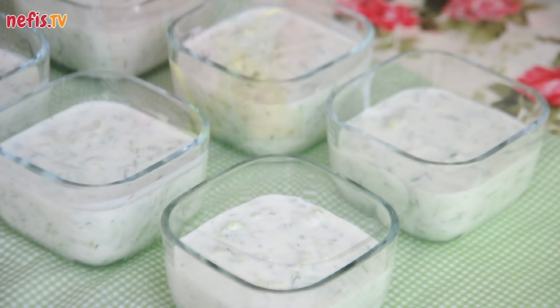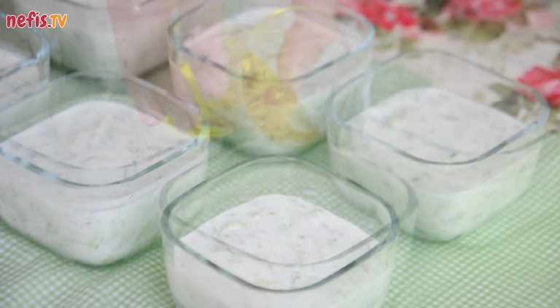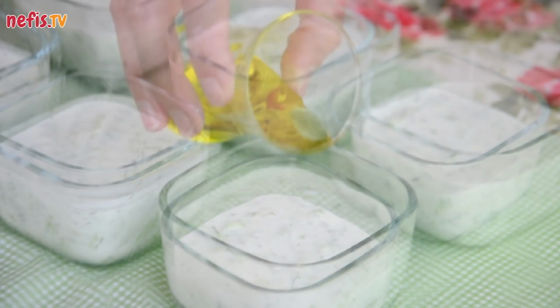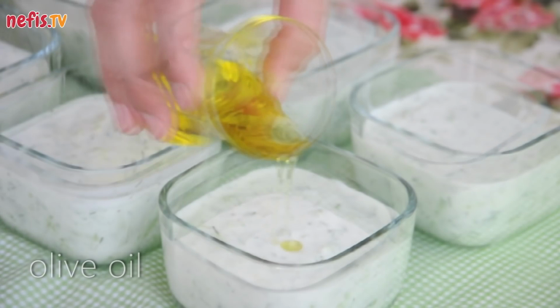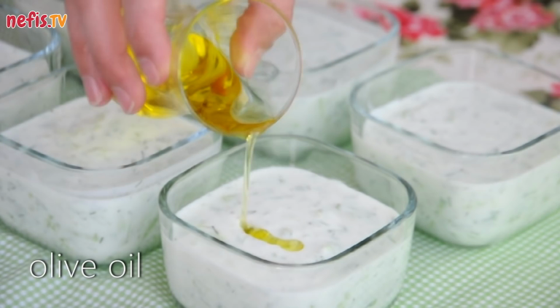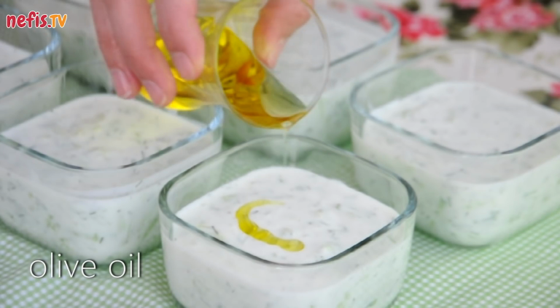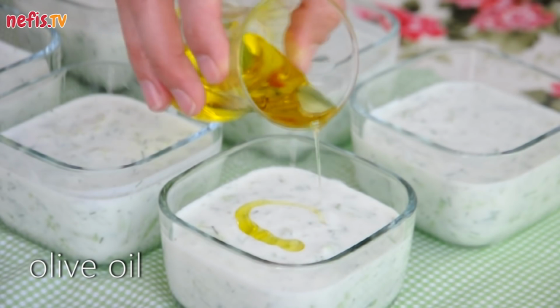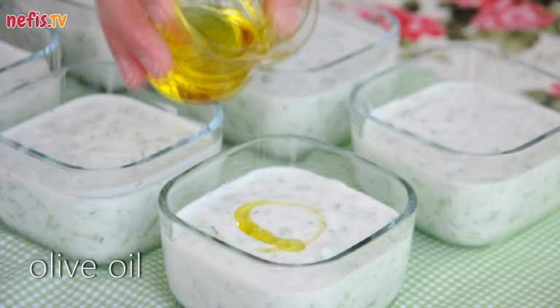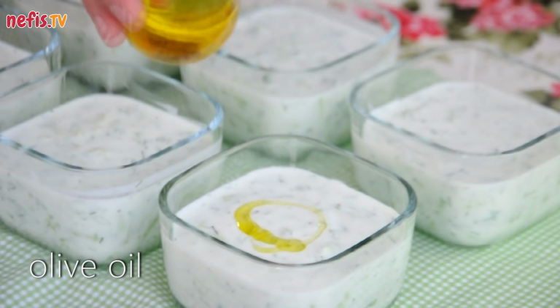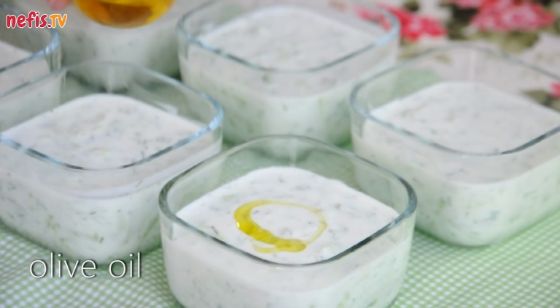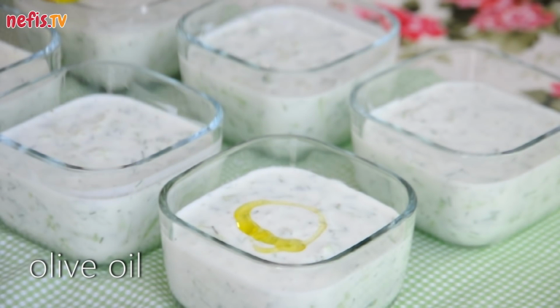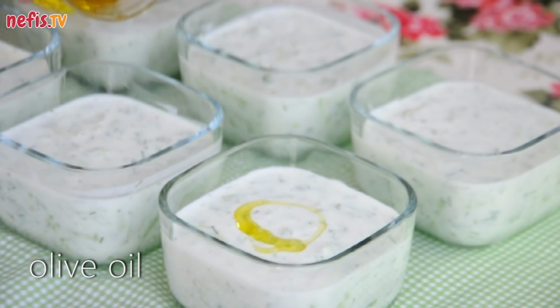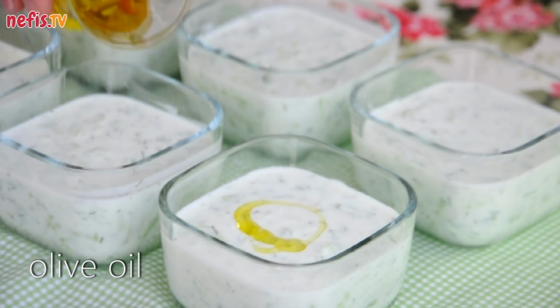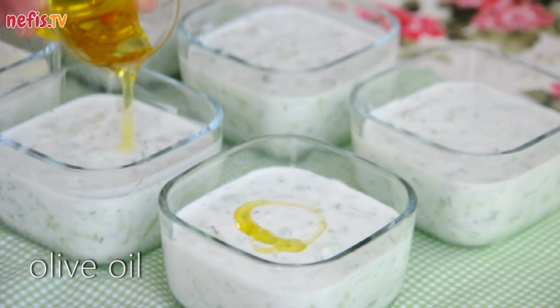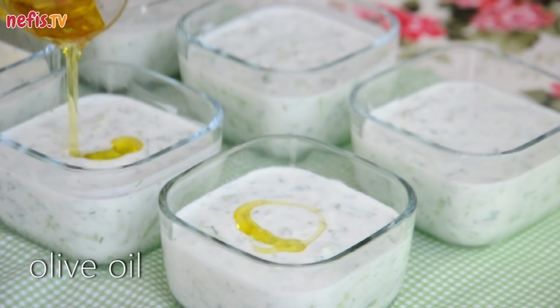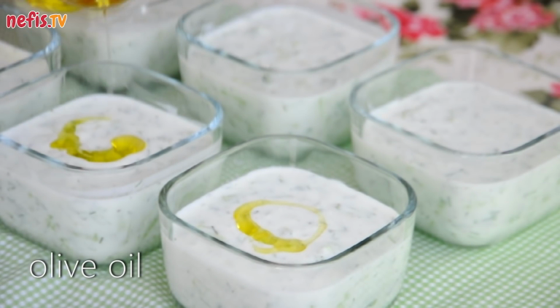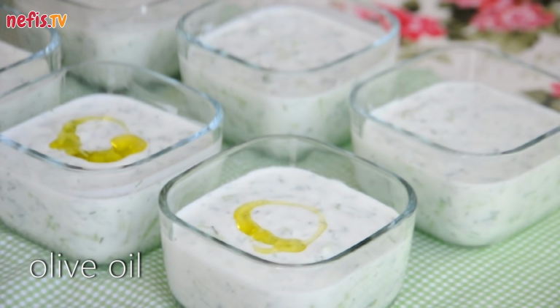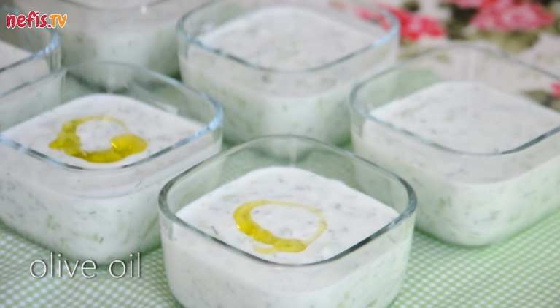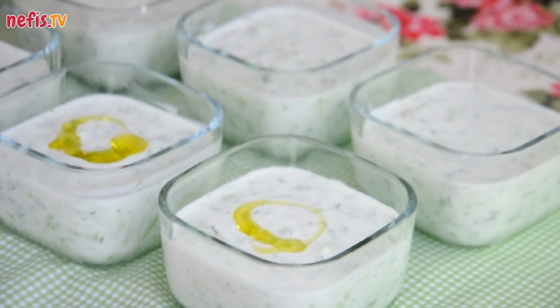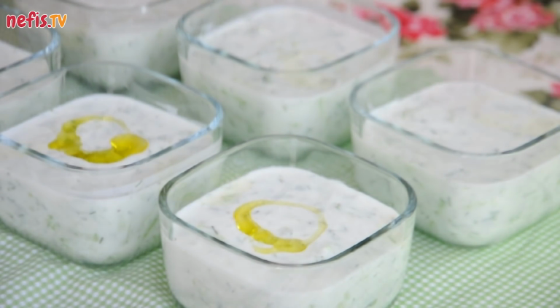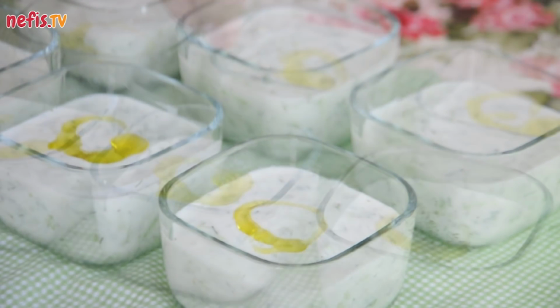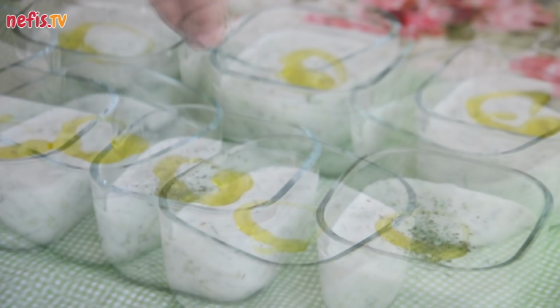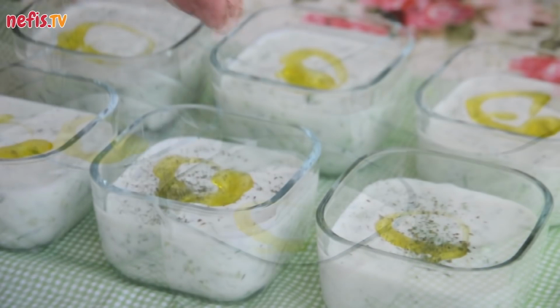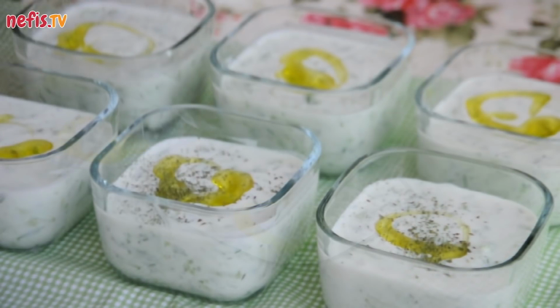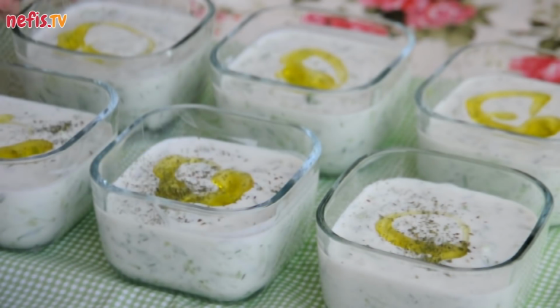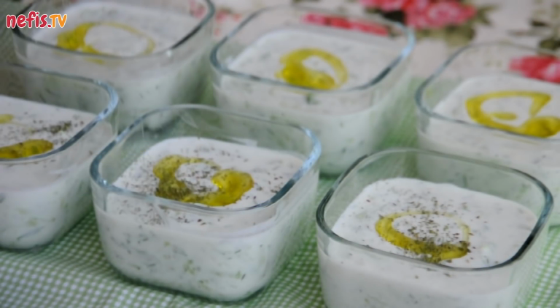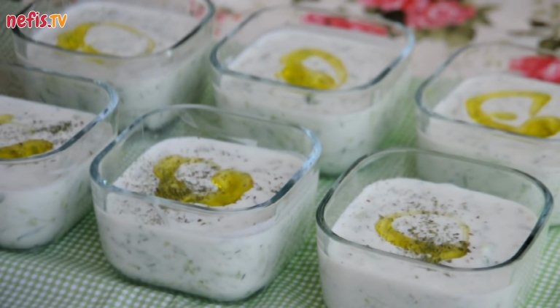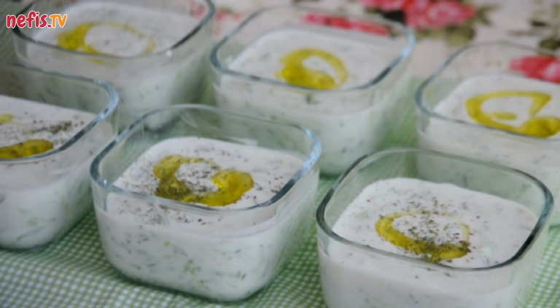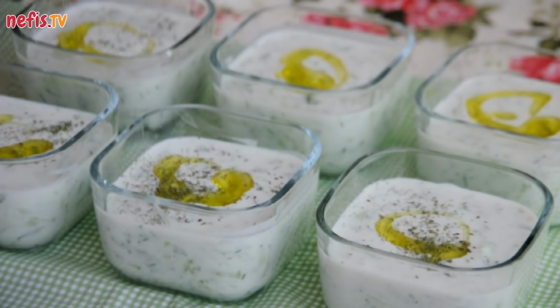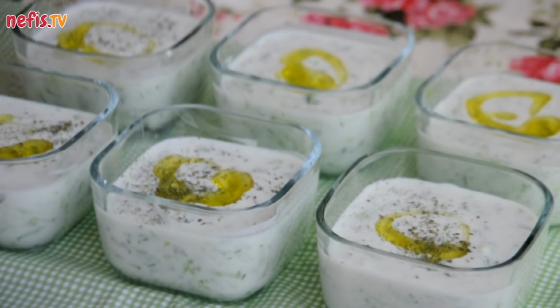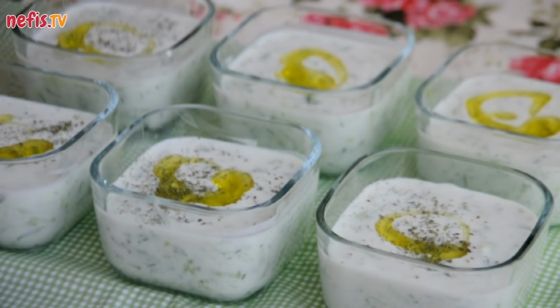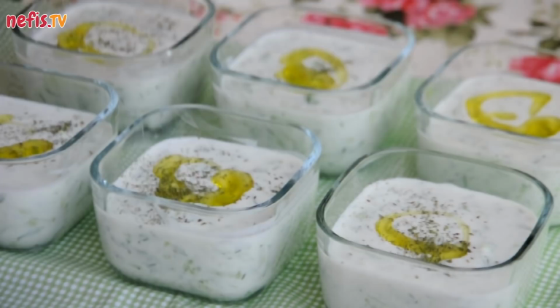Drizzle olive oil on top, decorate with dried and fresh mint and serve. Hope you enjoy!